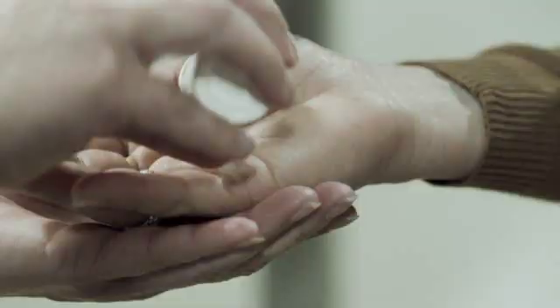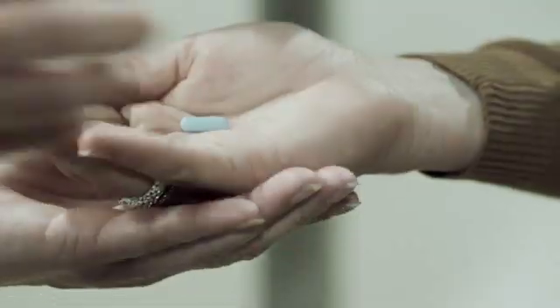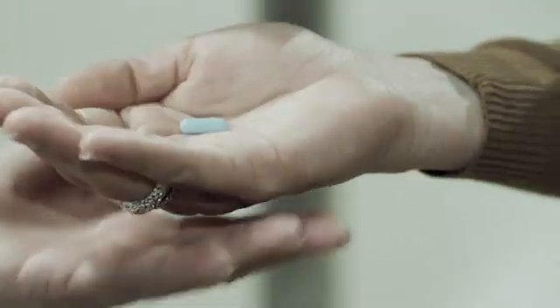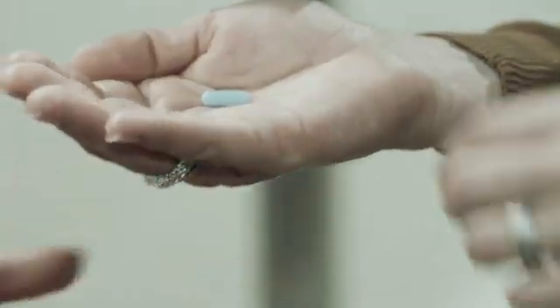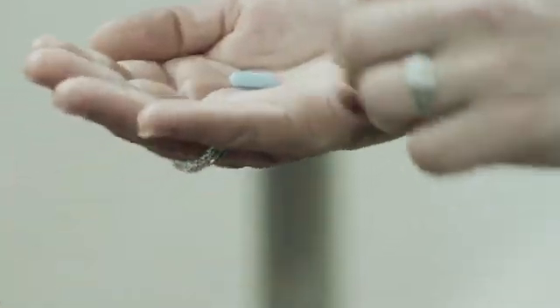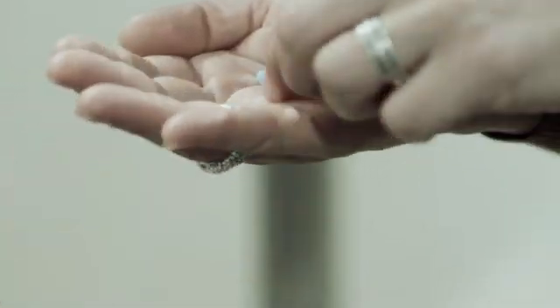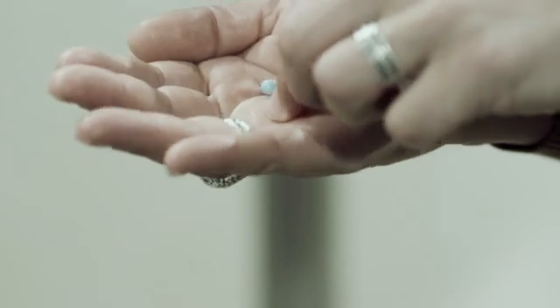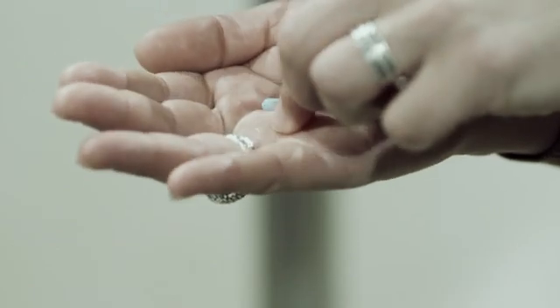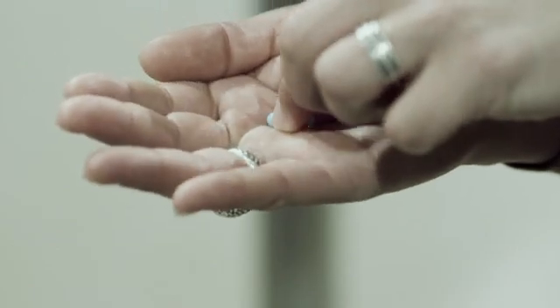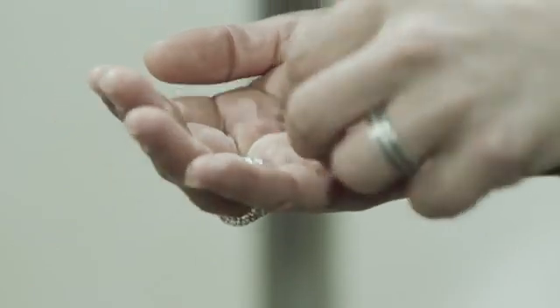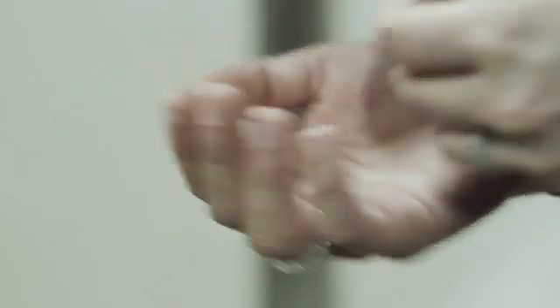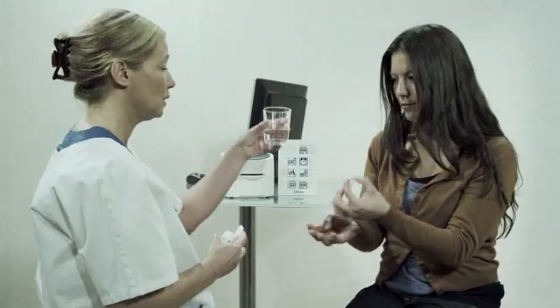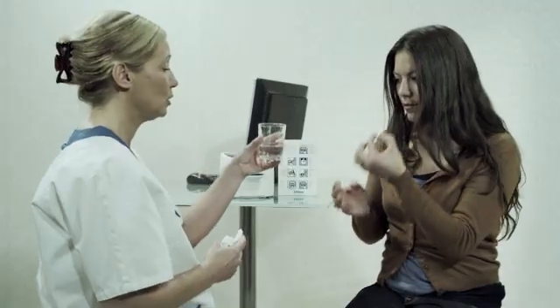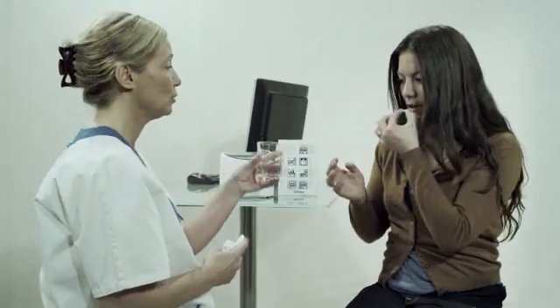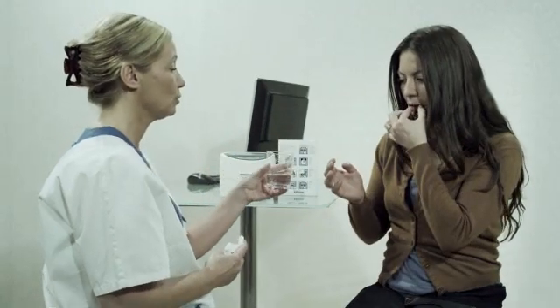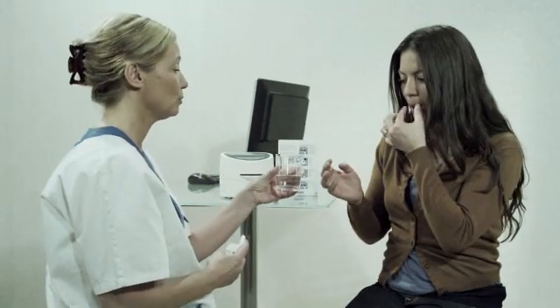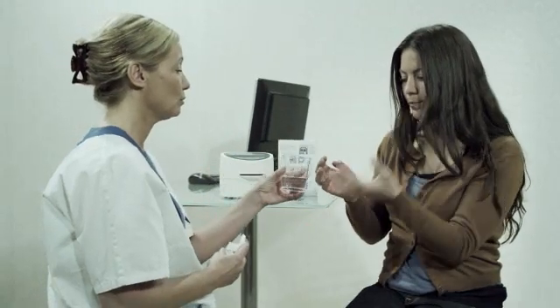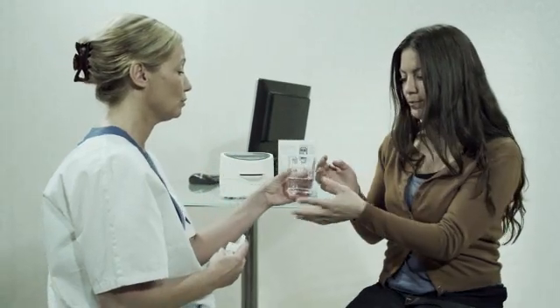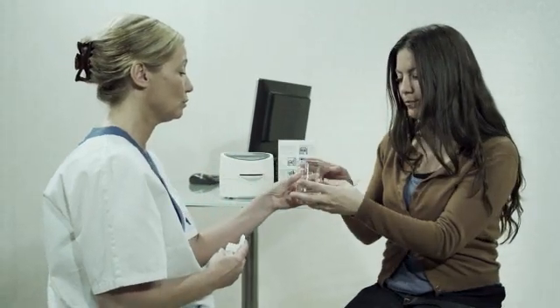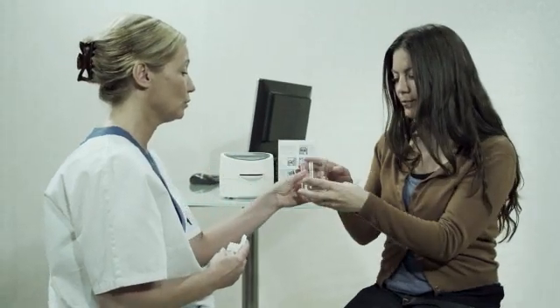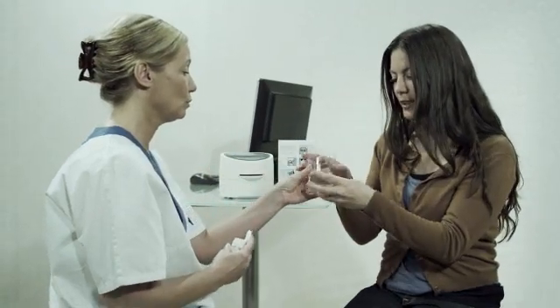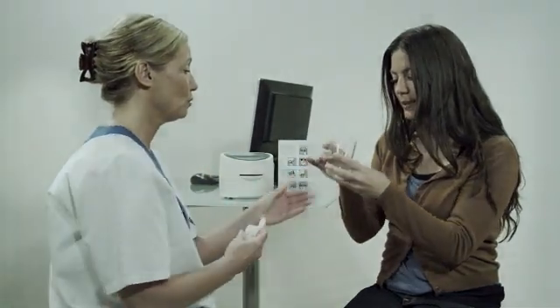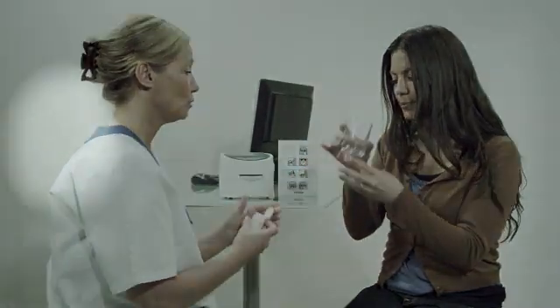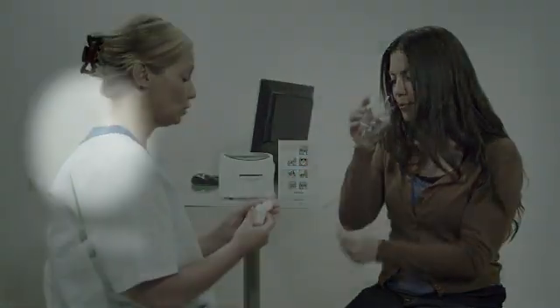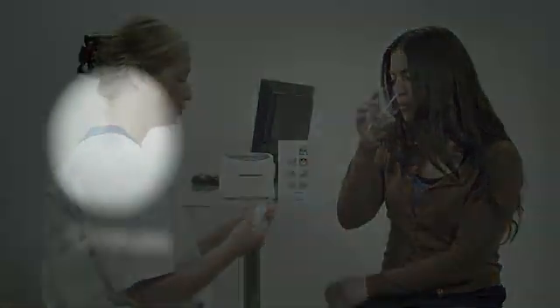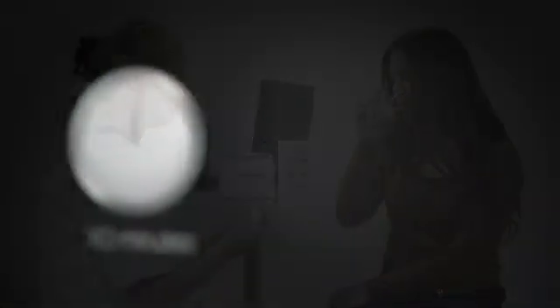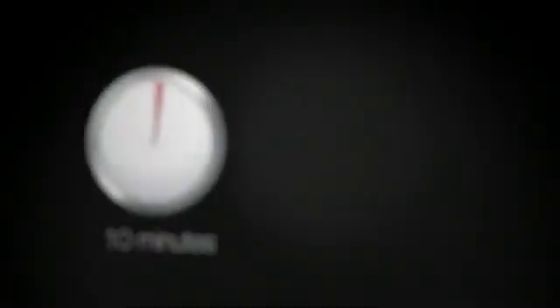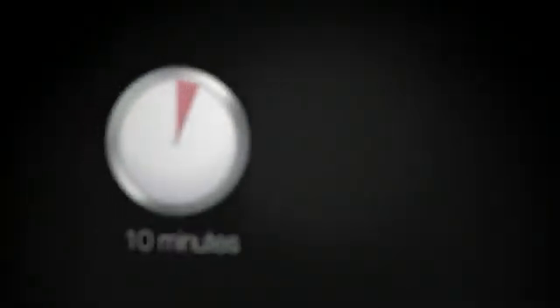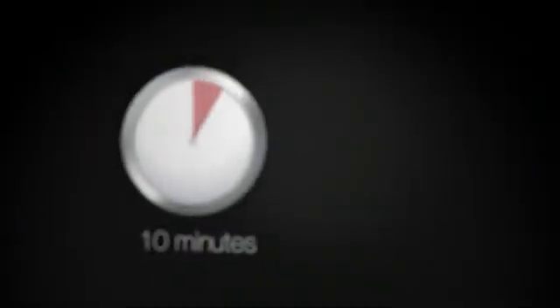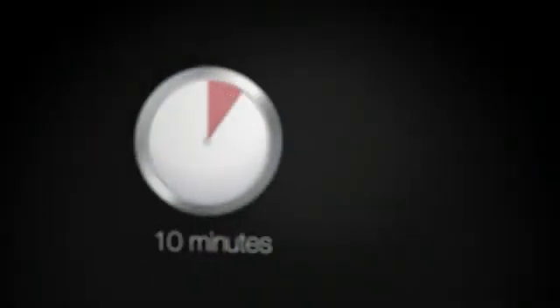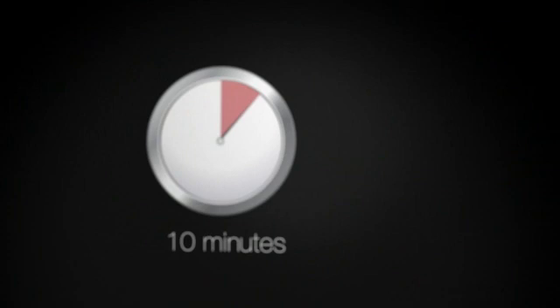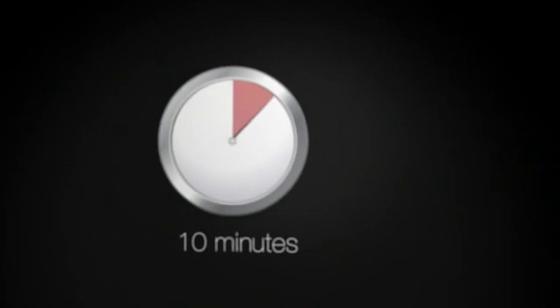Ask your patient to swallow one HeliCap together with some water. Then wait 10 minutes.